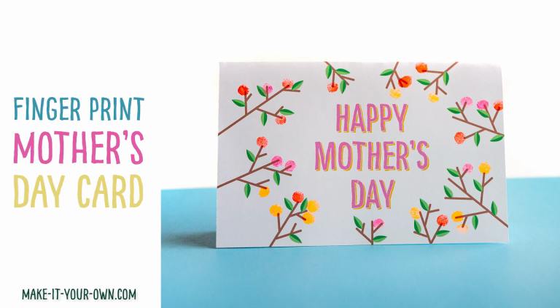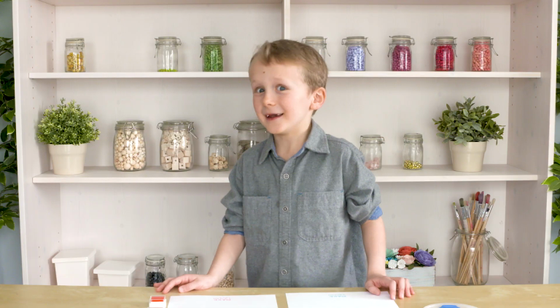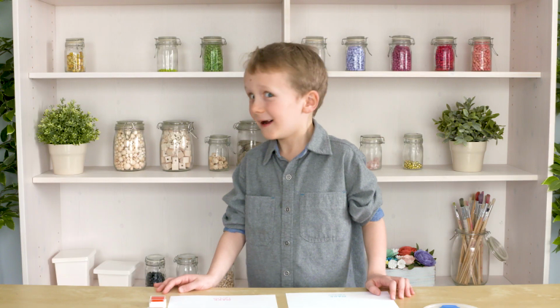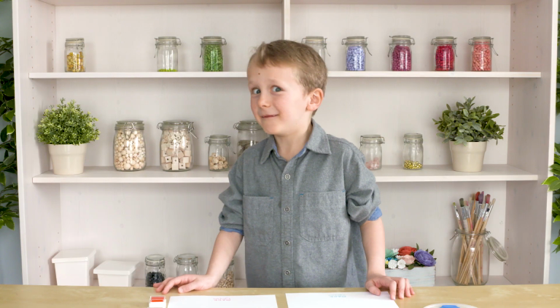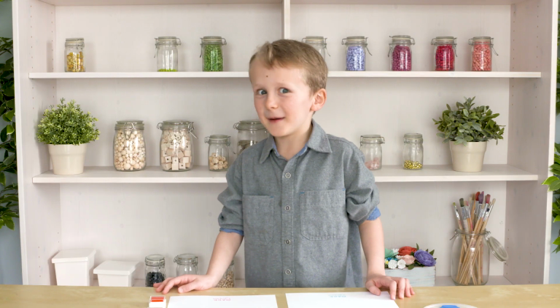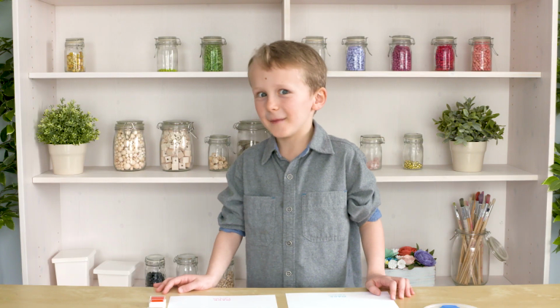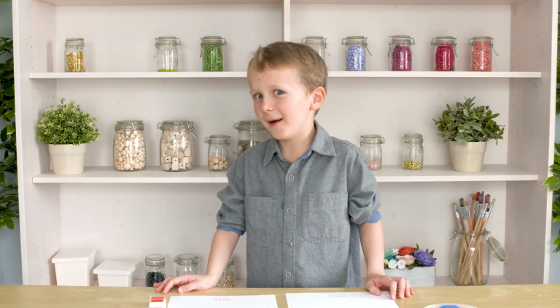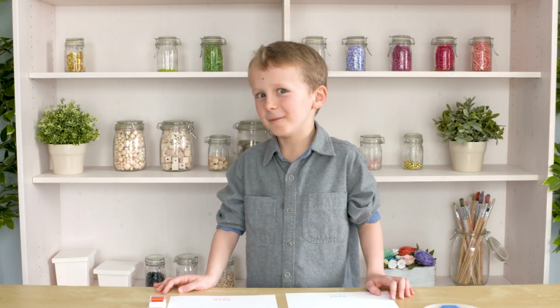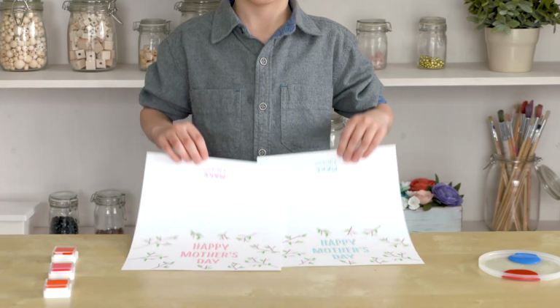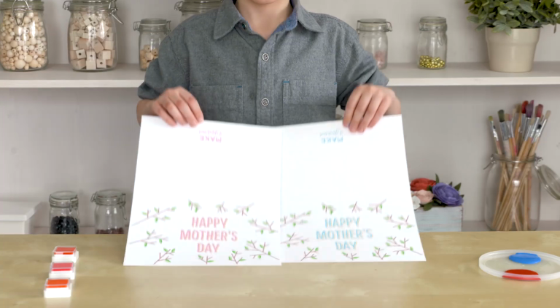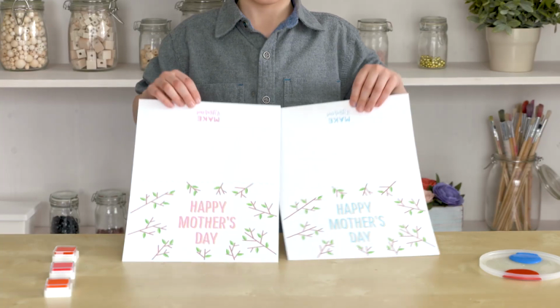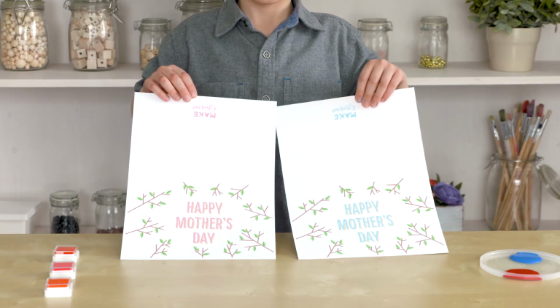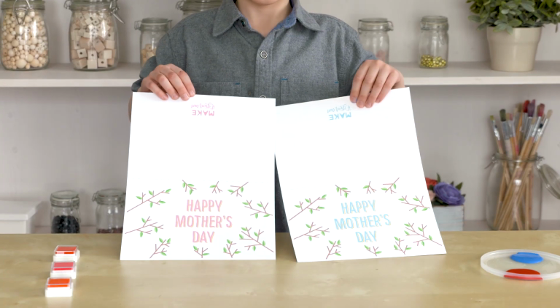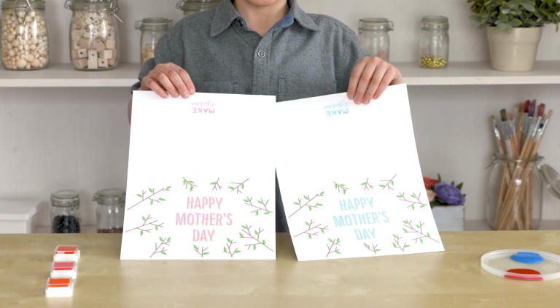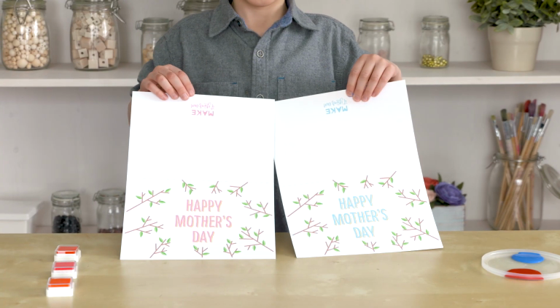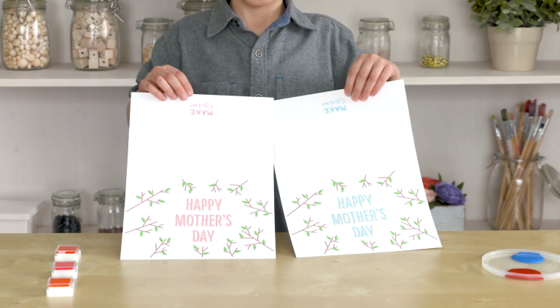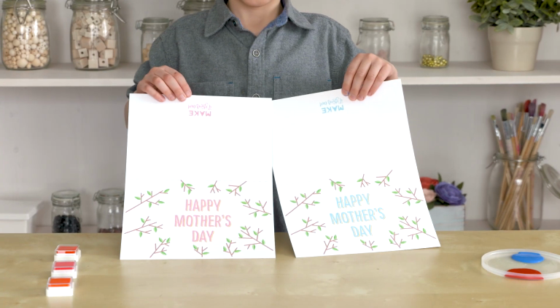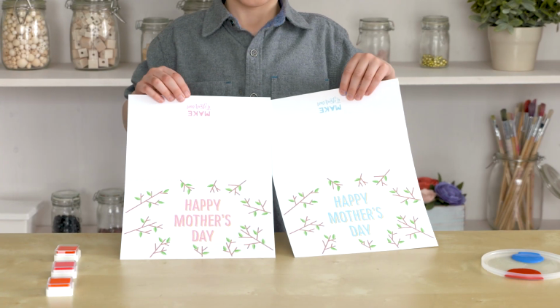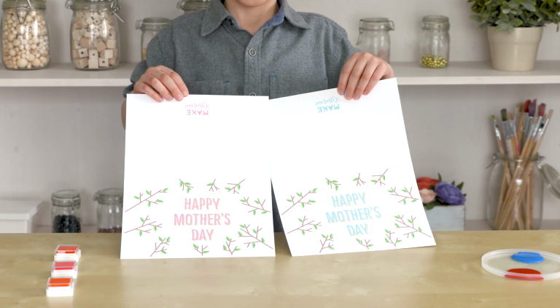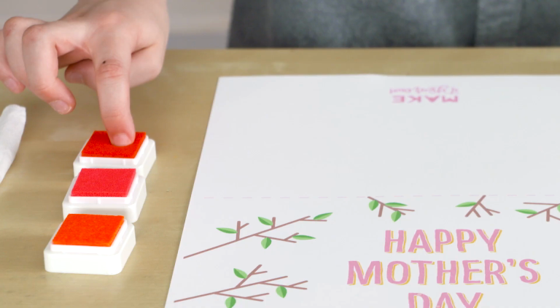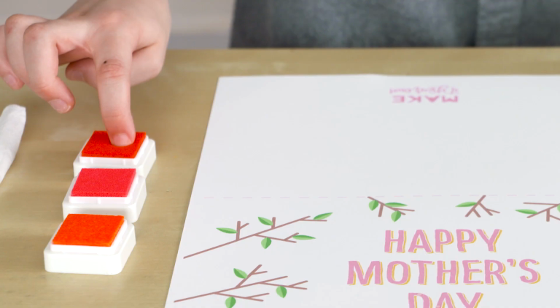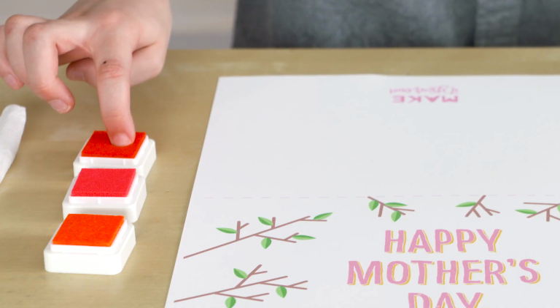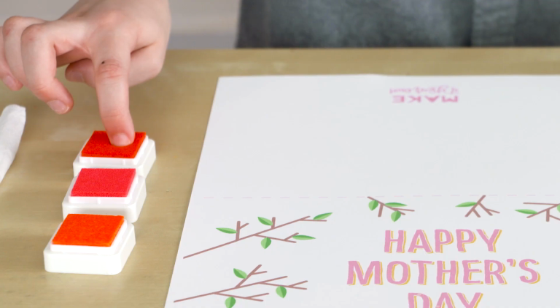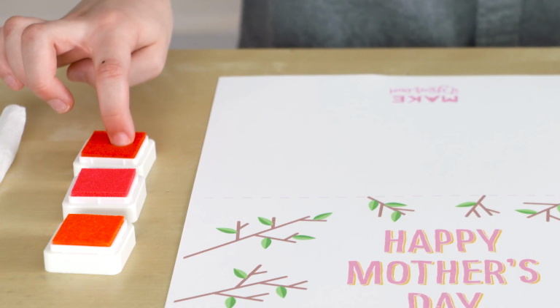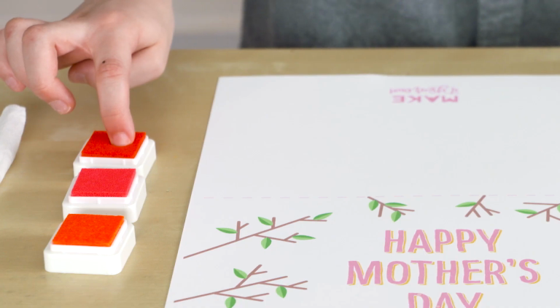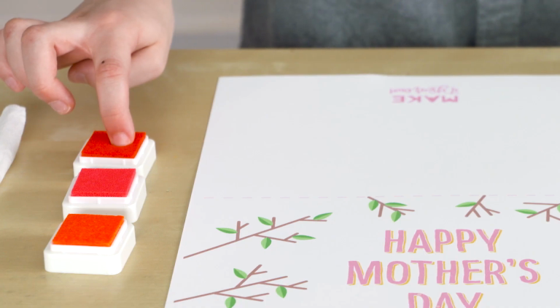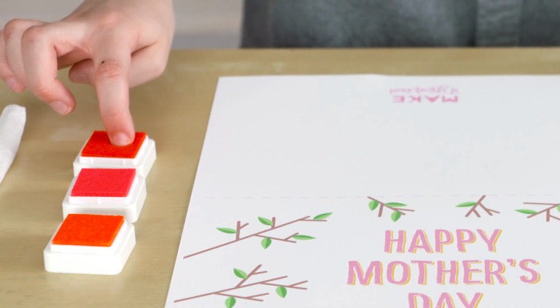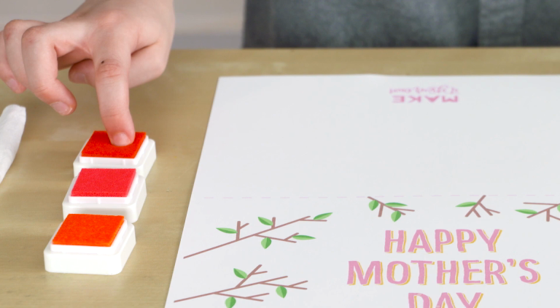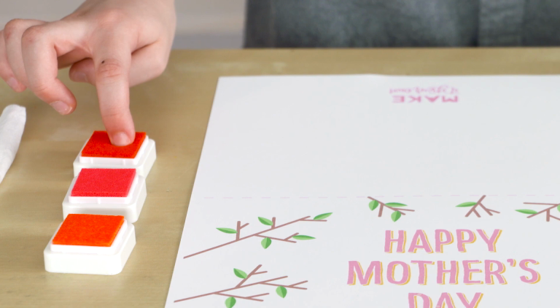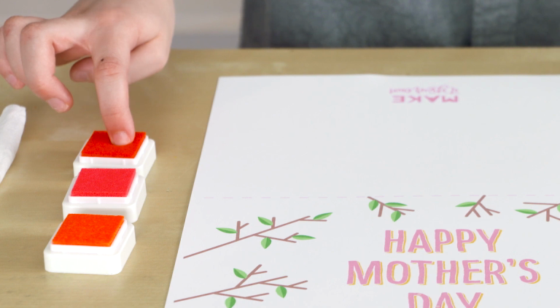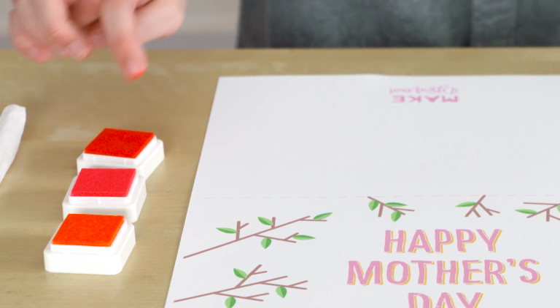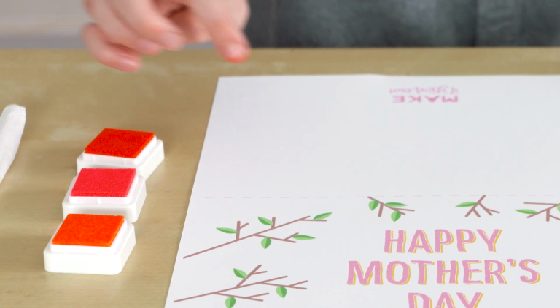I love my mom. Print the cards off our website and use them for your flowers.